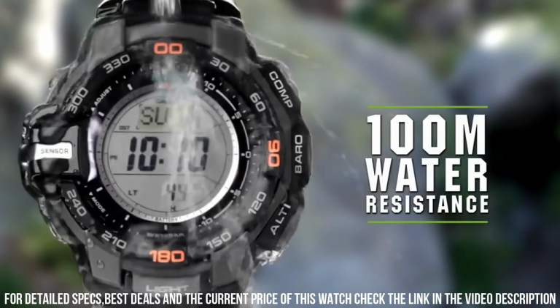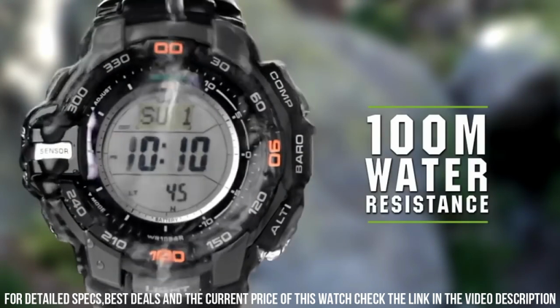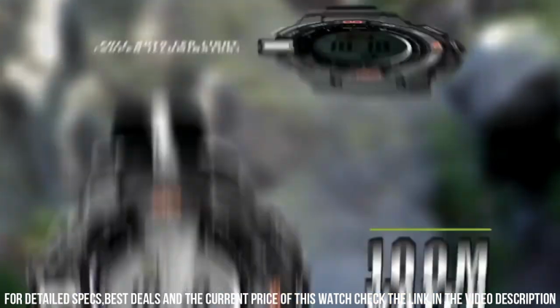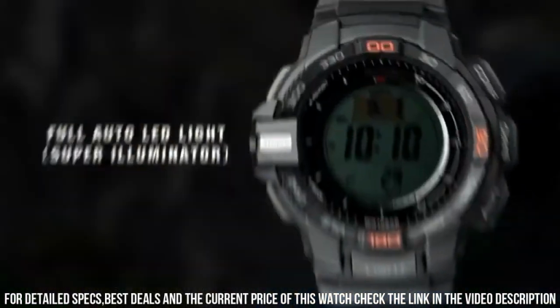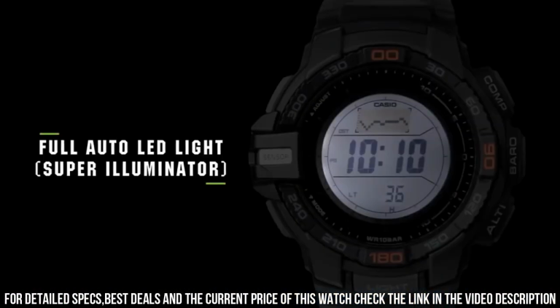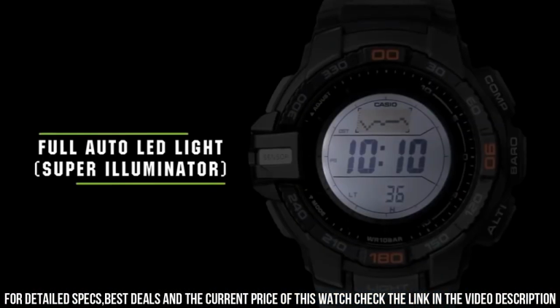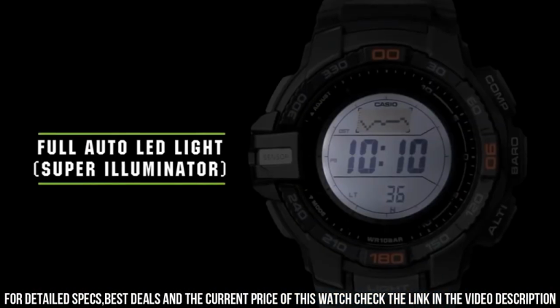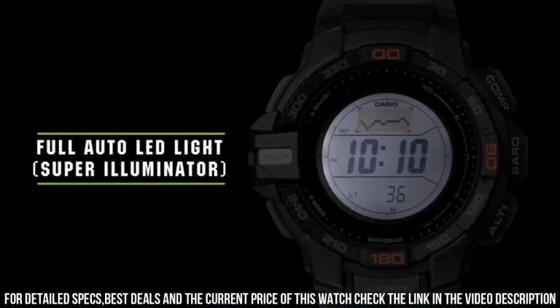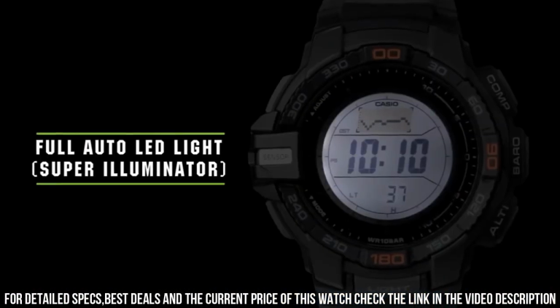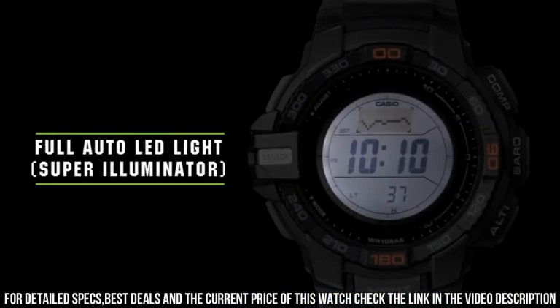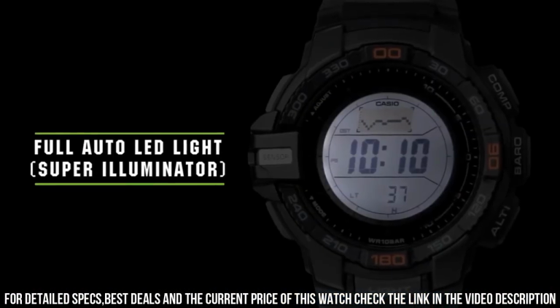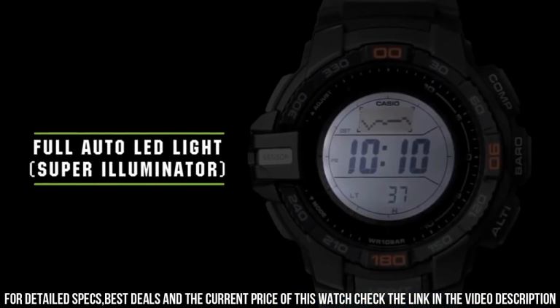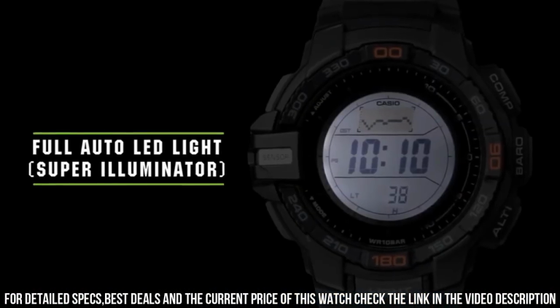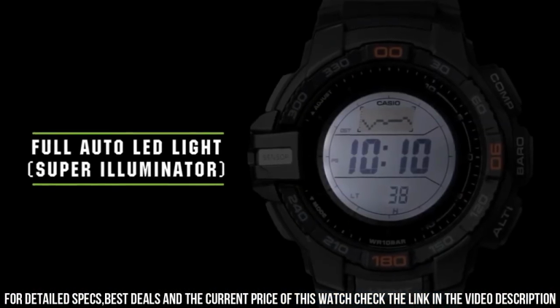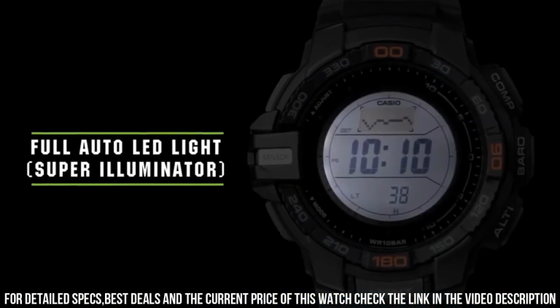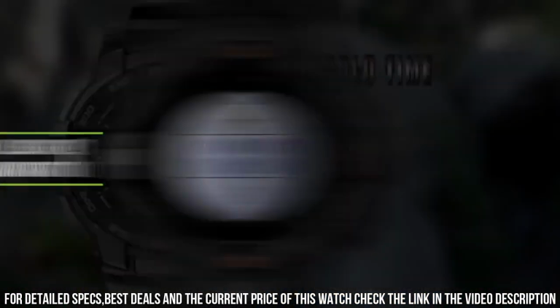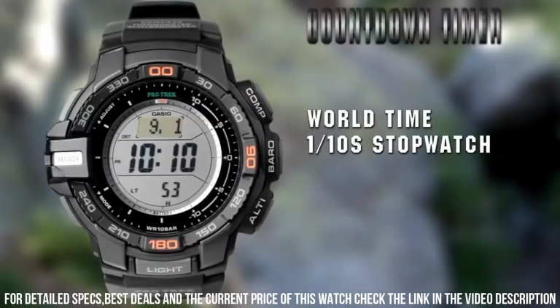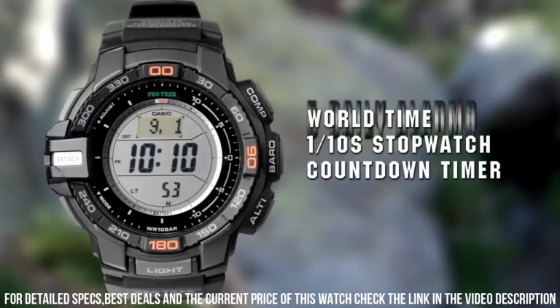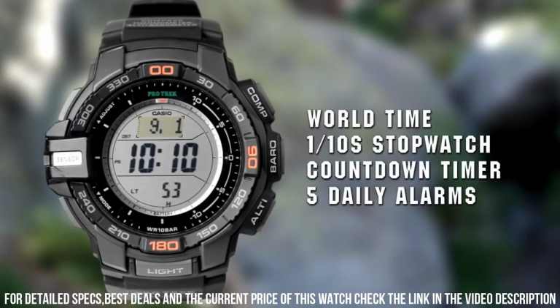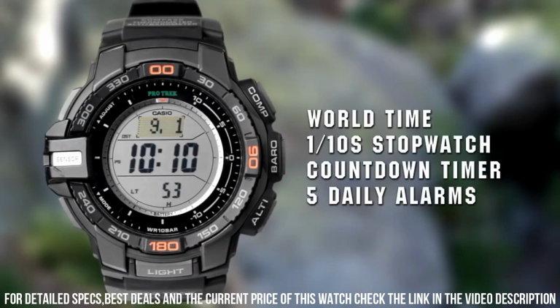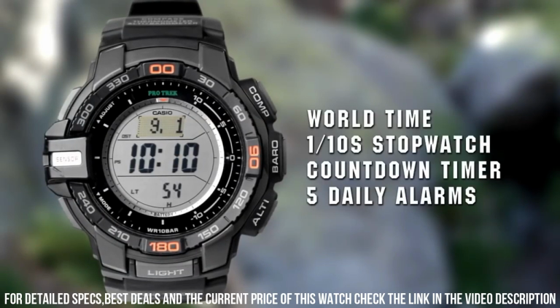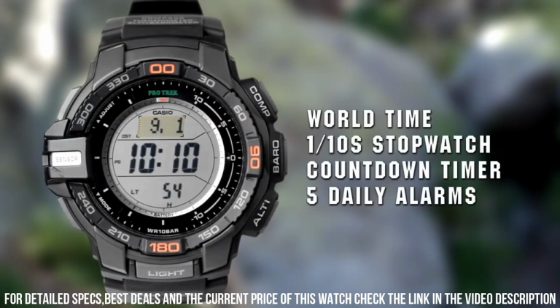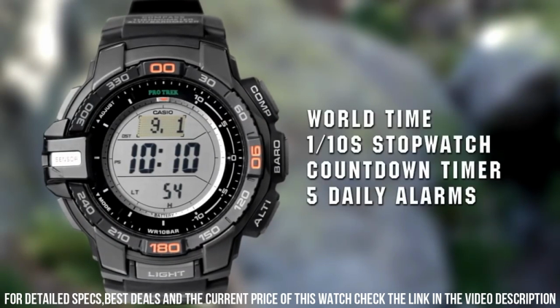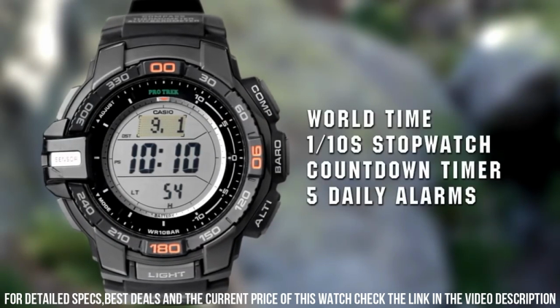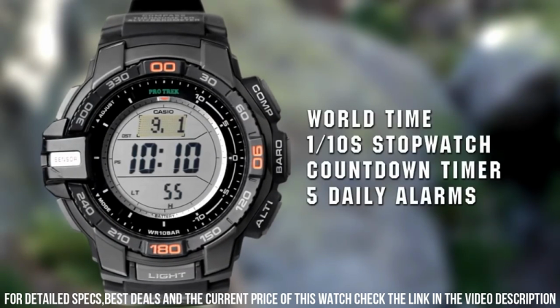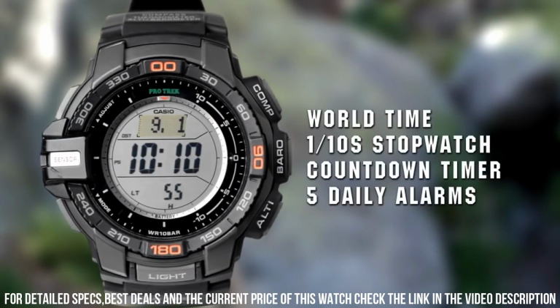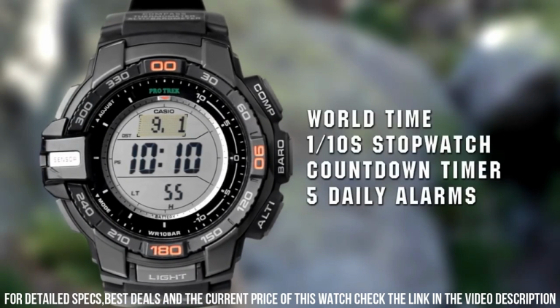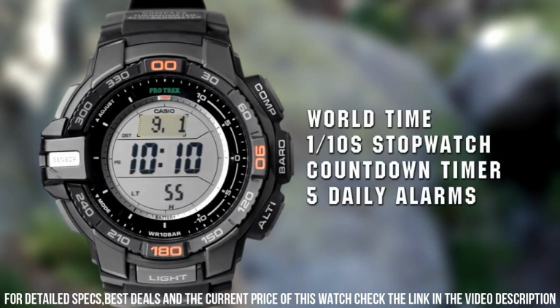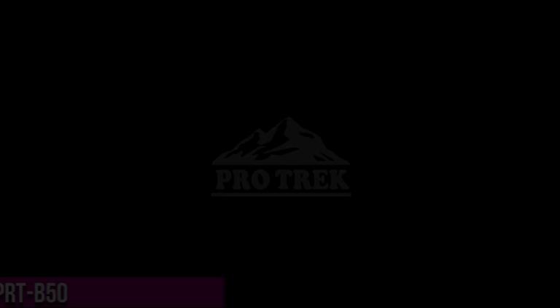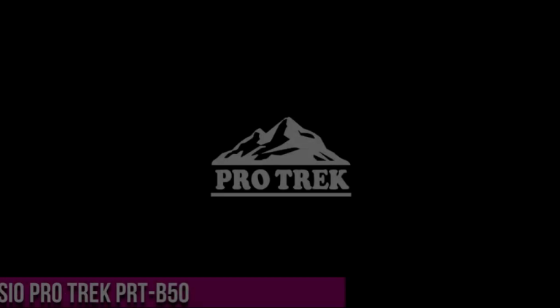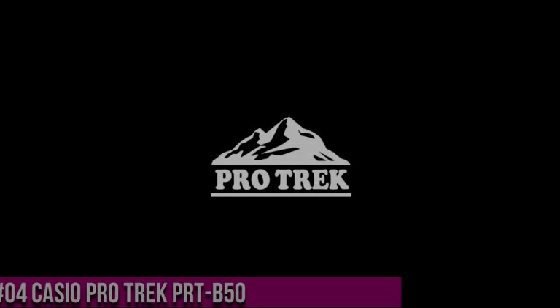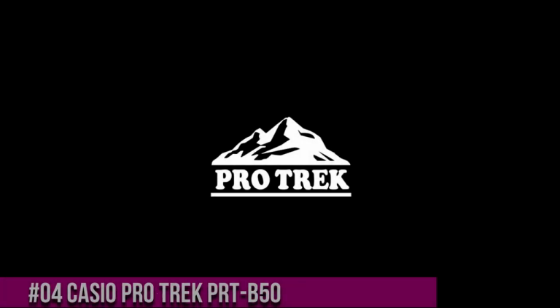Item shape: round. Dial window material type: mineral. Display type: digital.